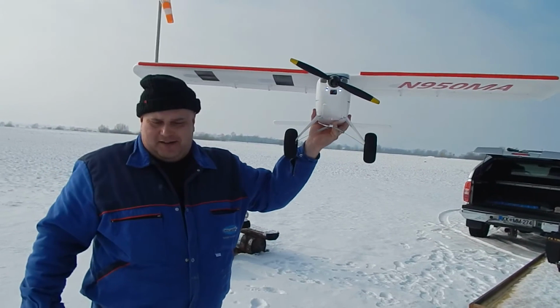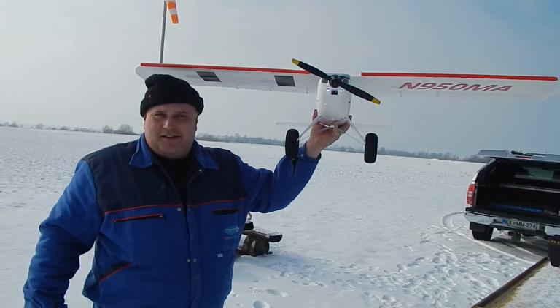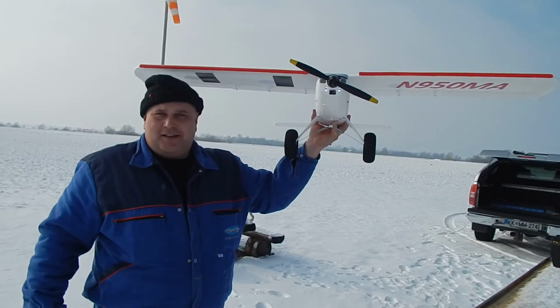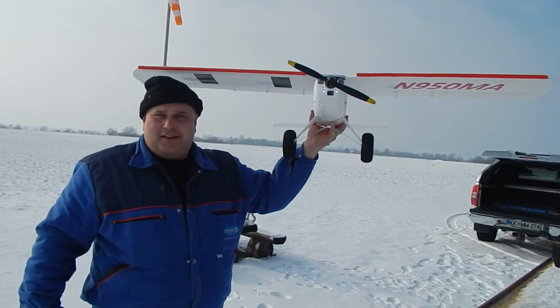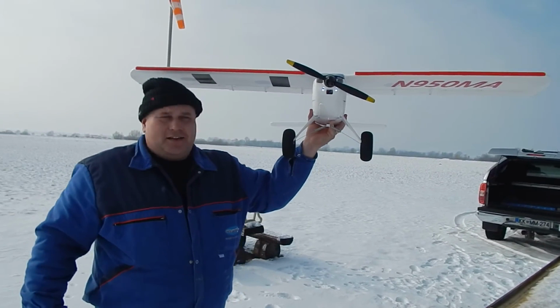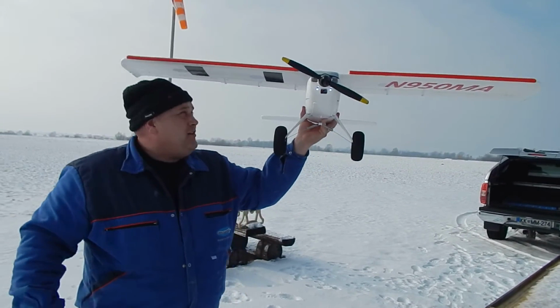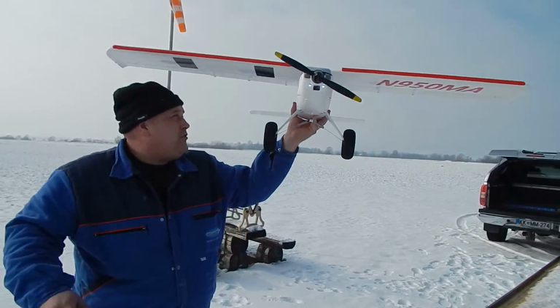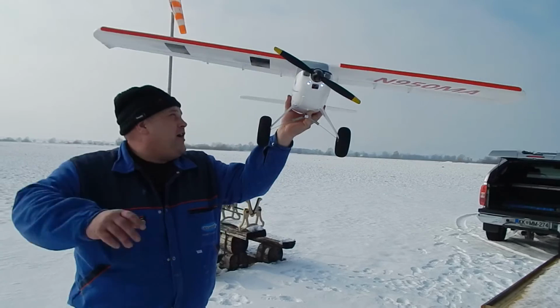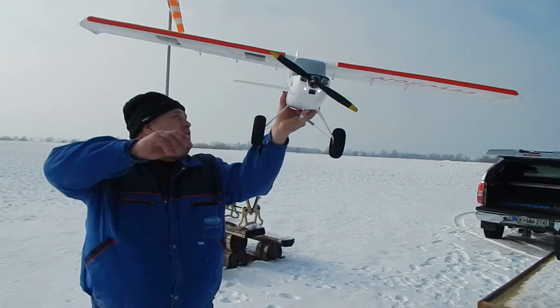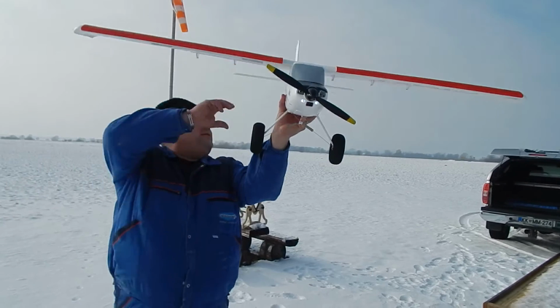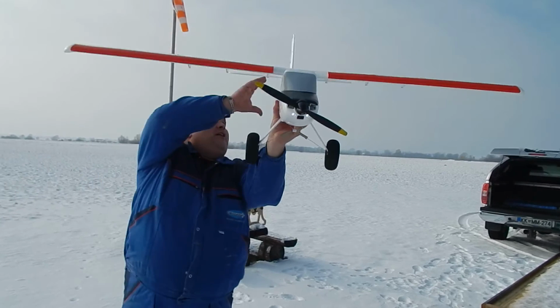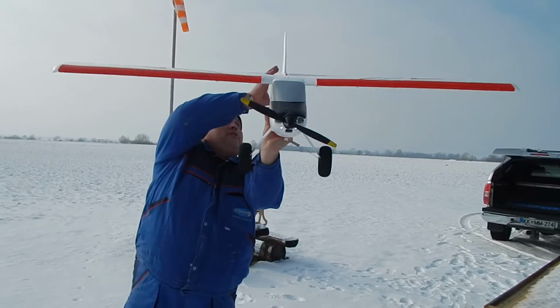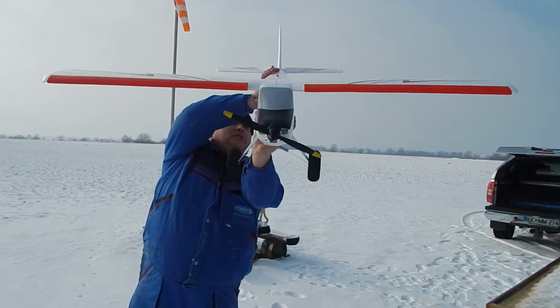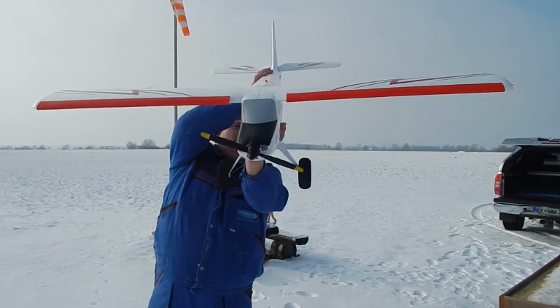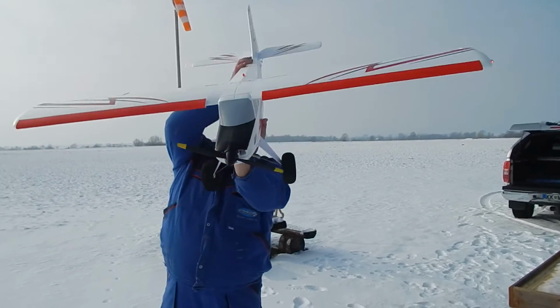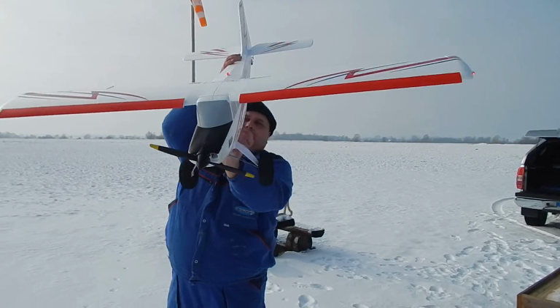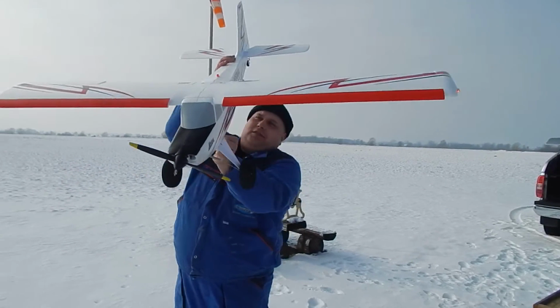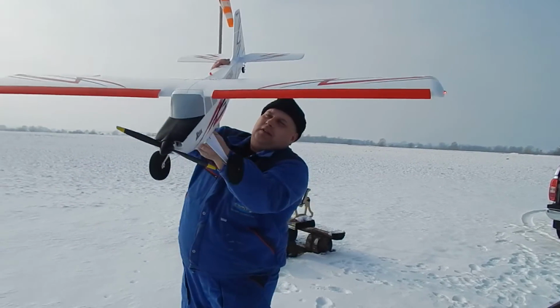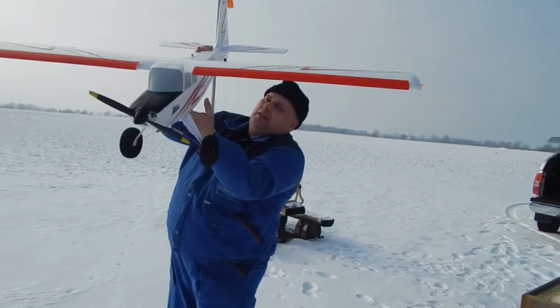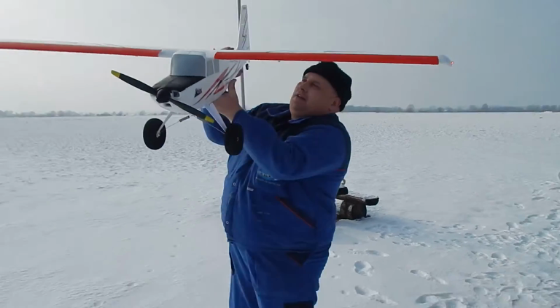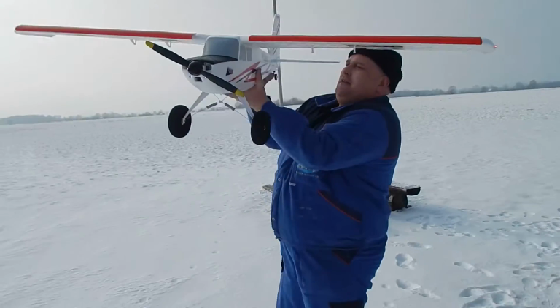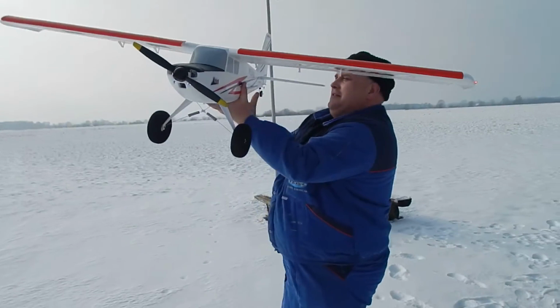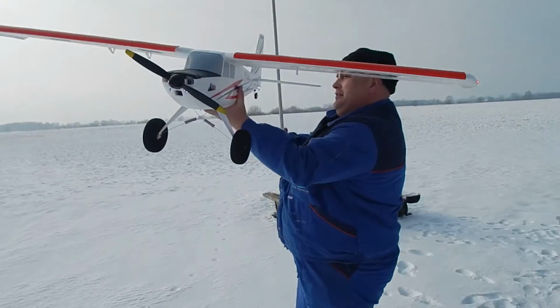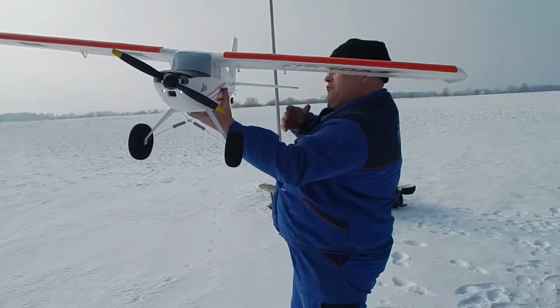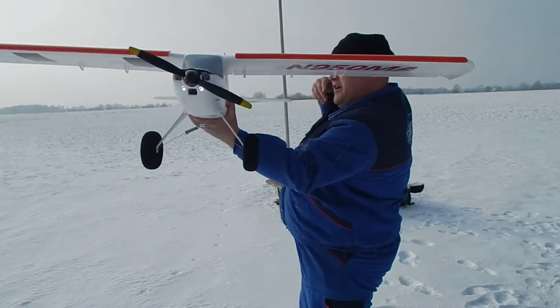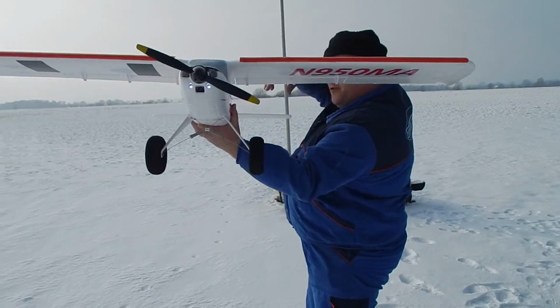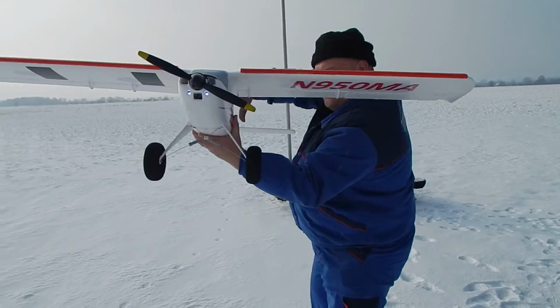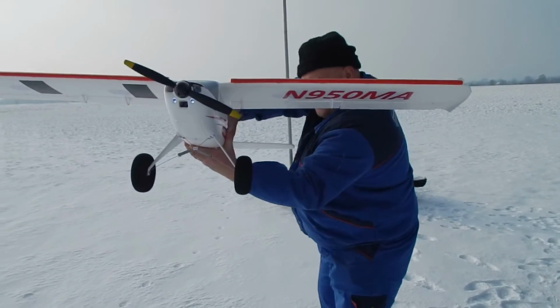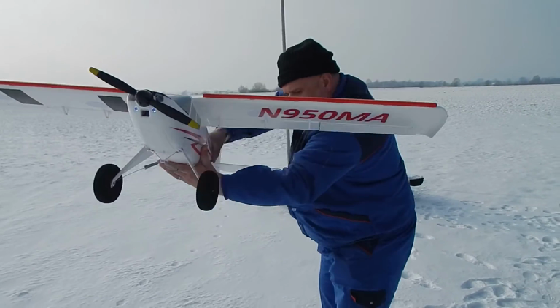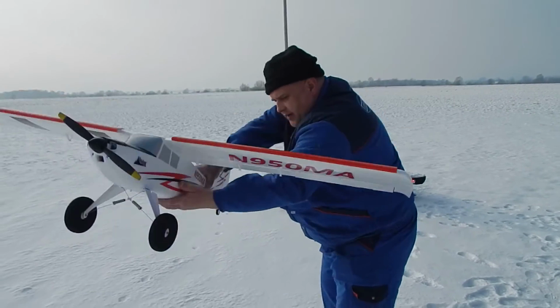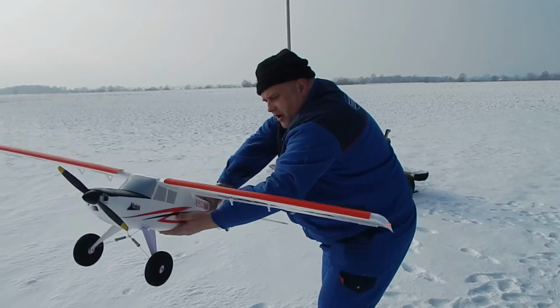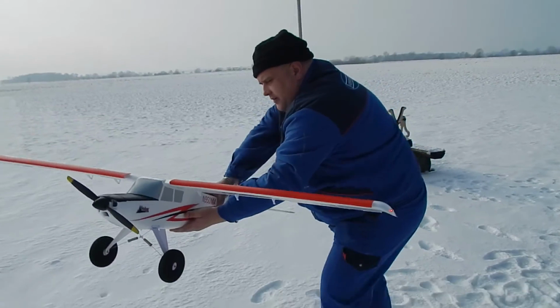Do you think it's going to fly? No. Go away from the runway. Come on.